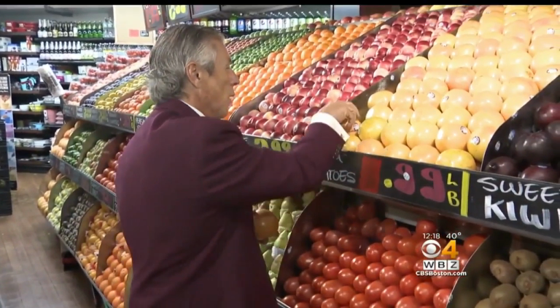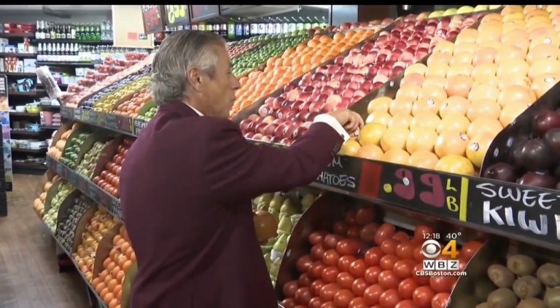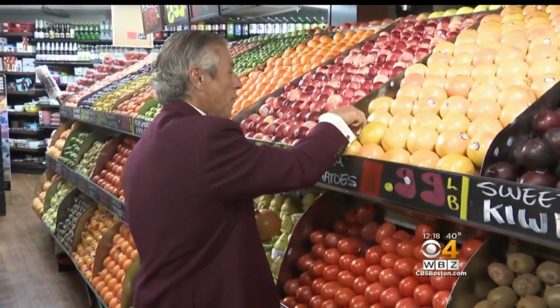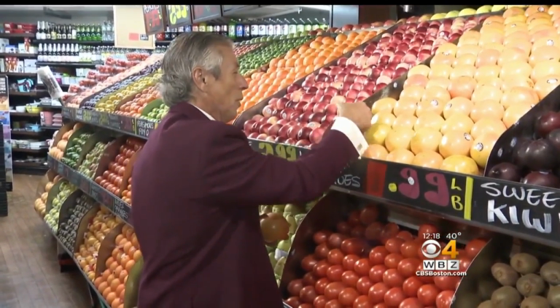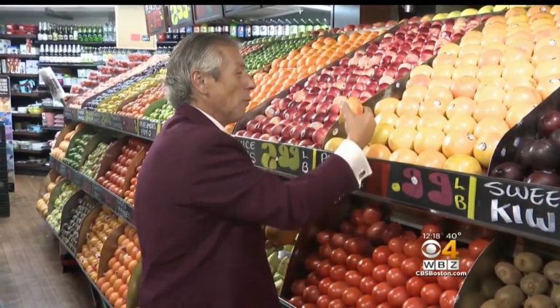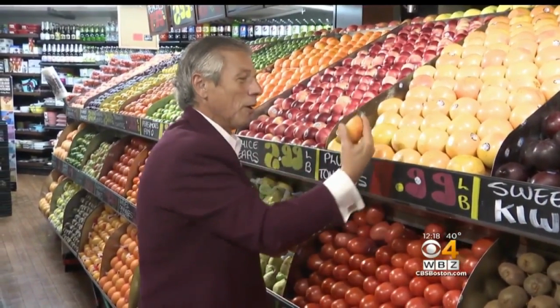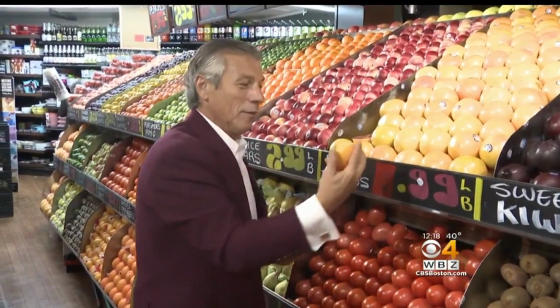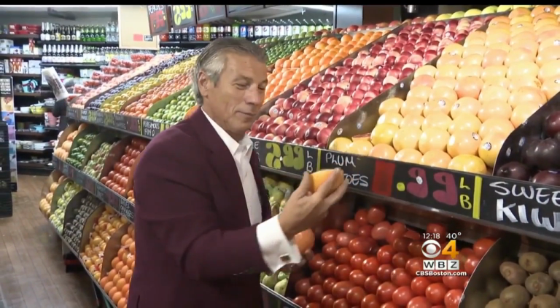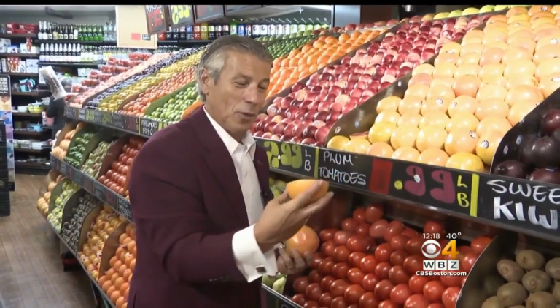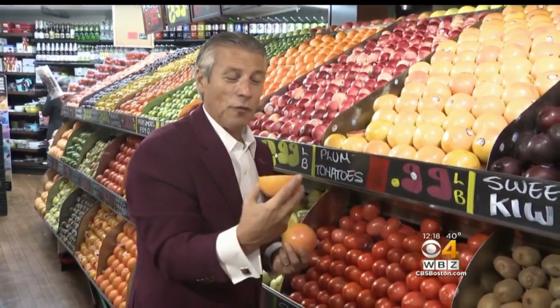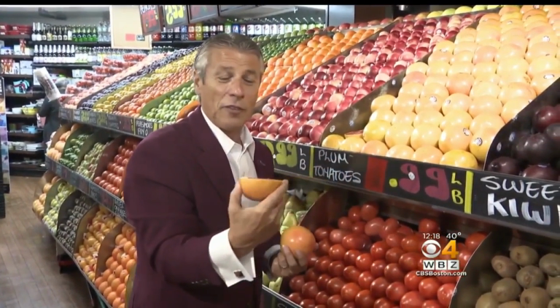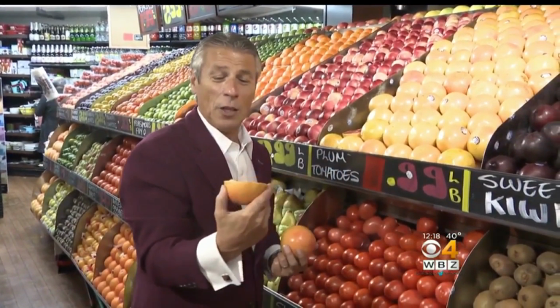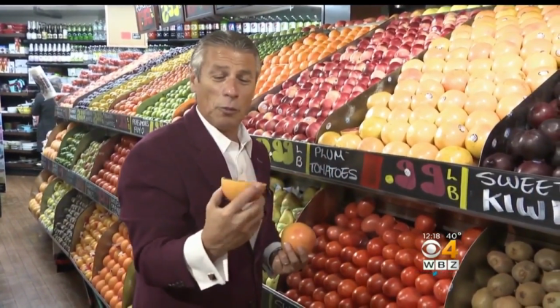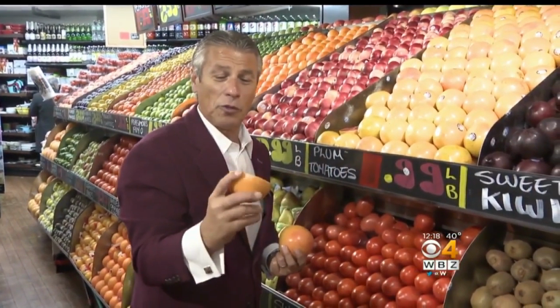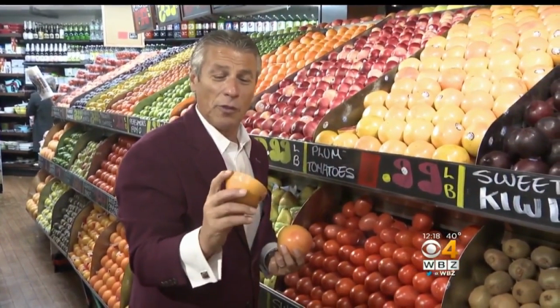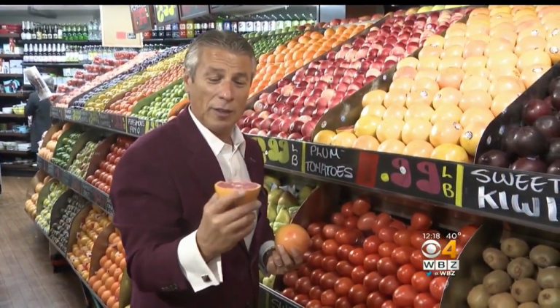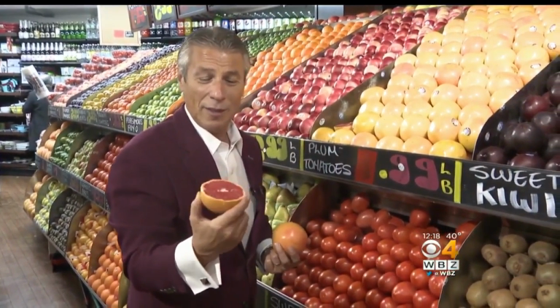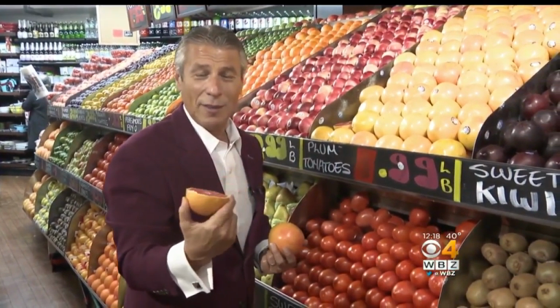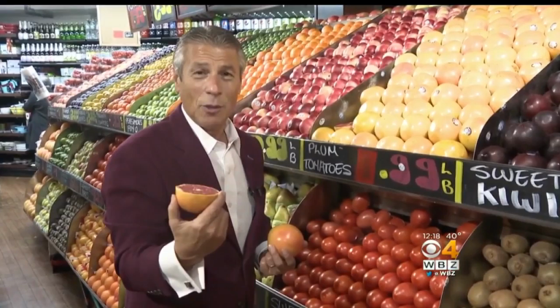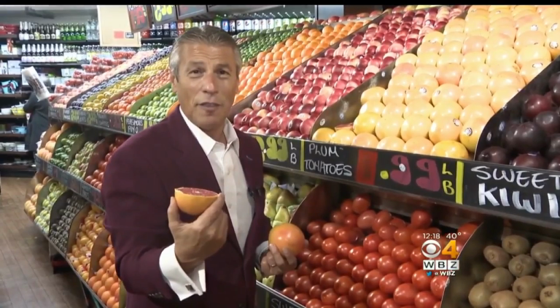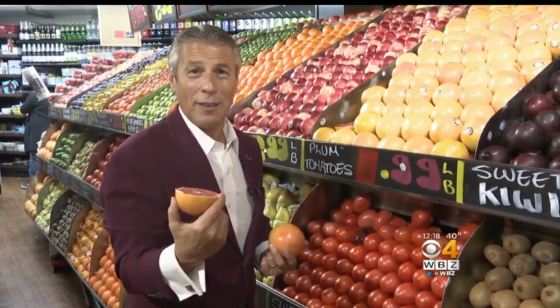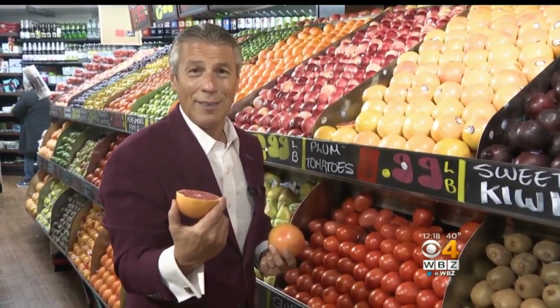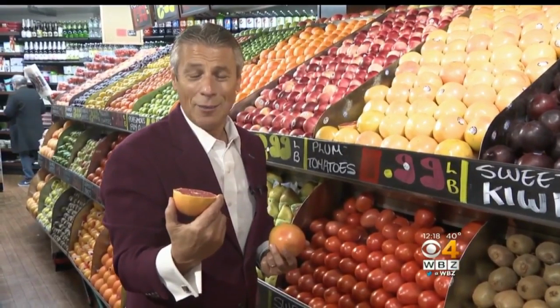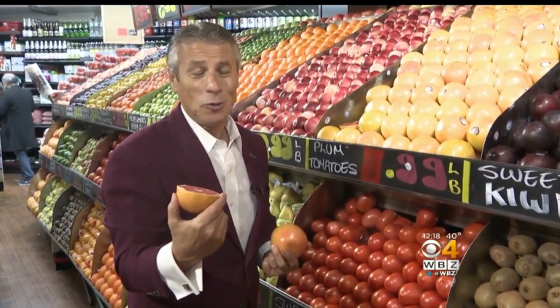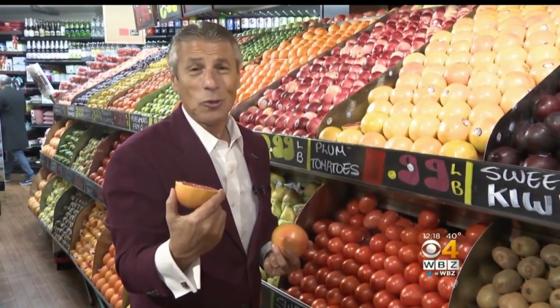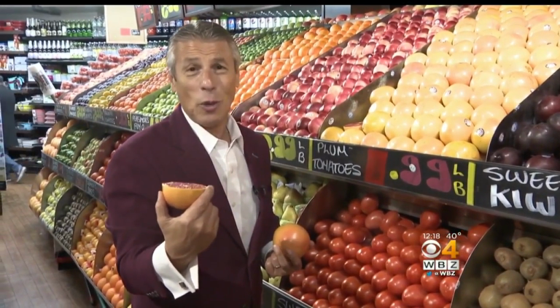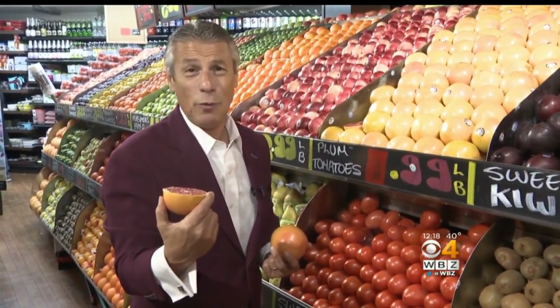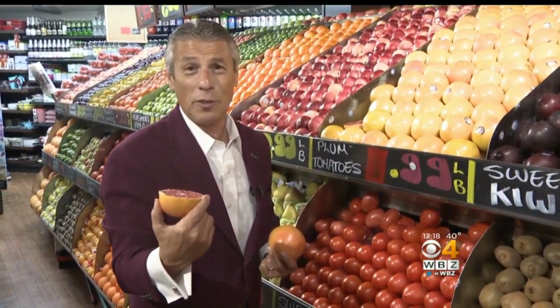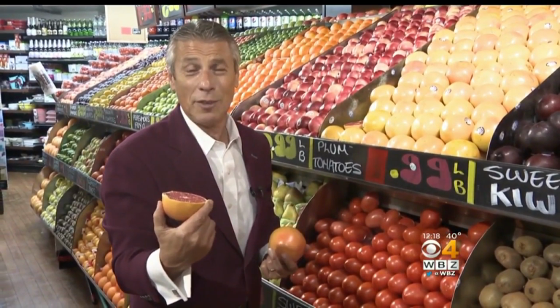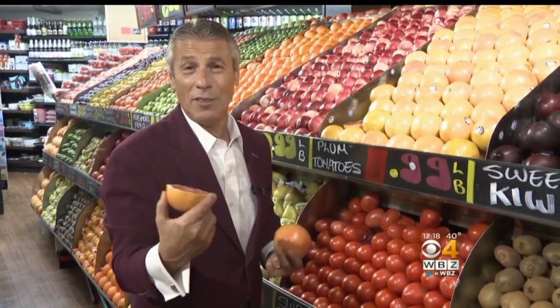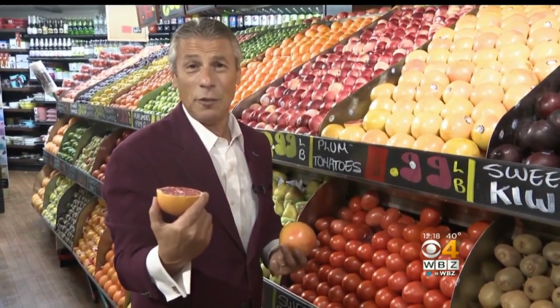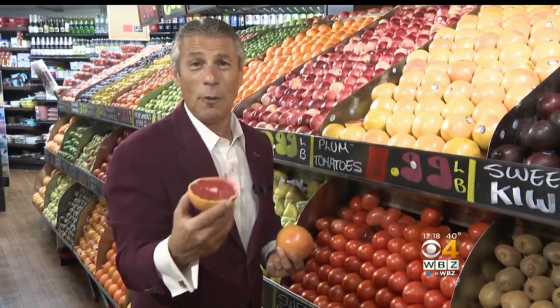Red grapefruit at the market: 35 calories per serving, no fat. It's just great for us, and tasteful.